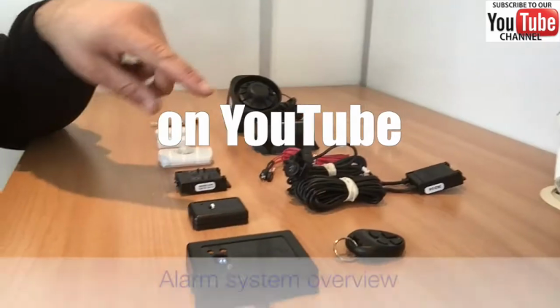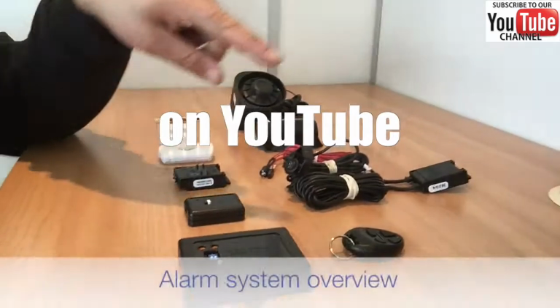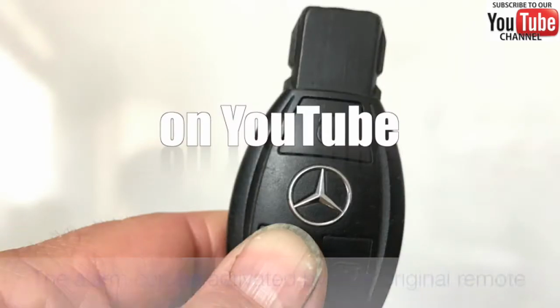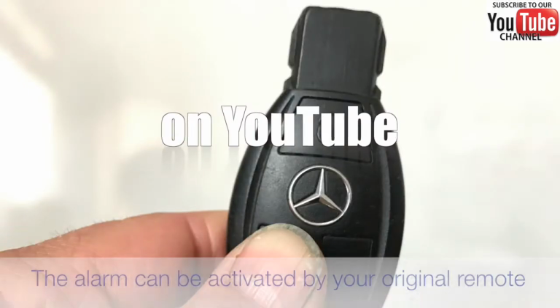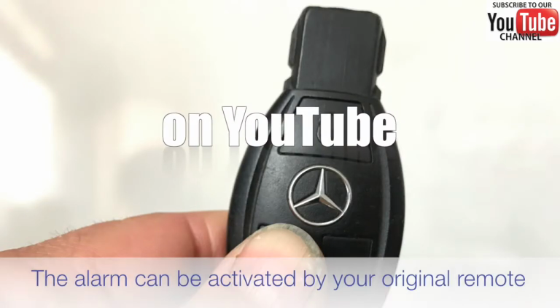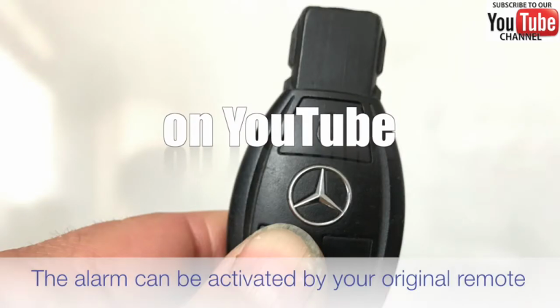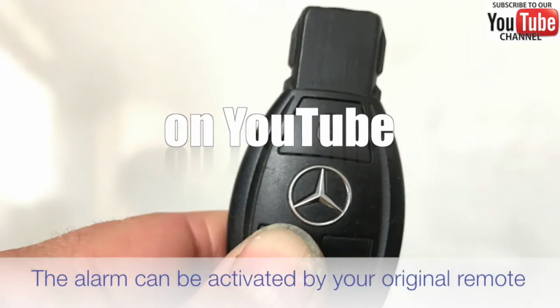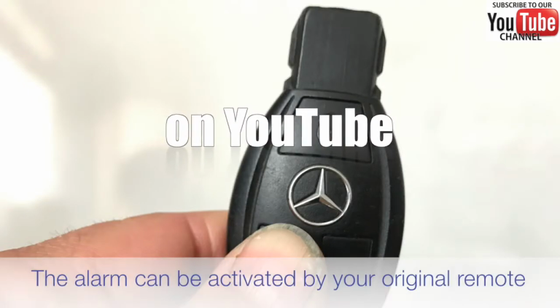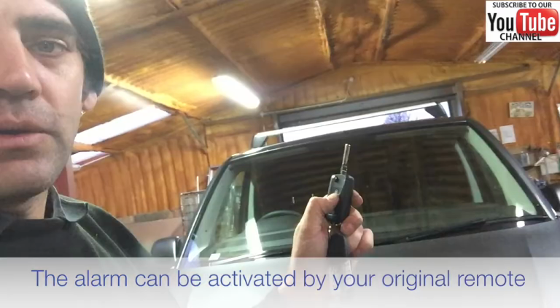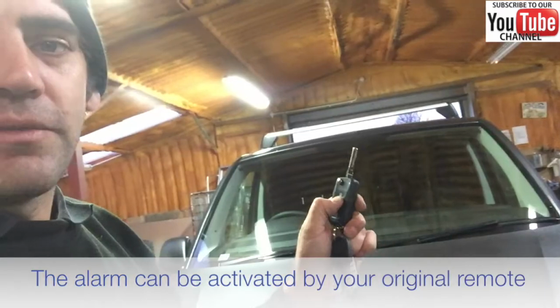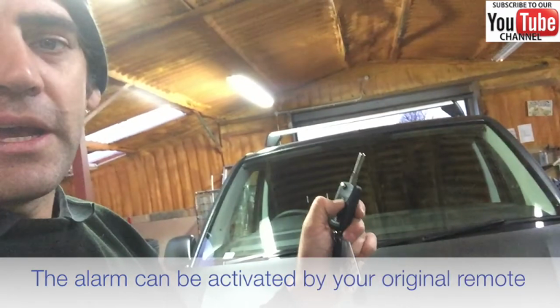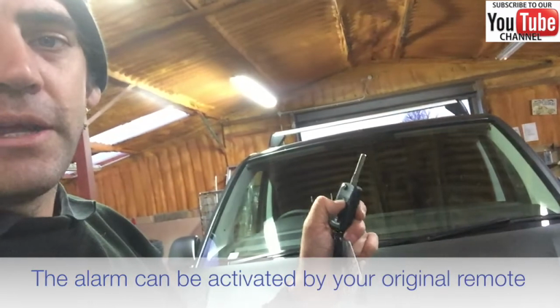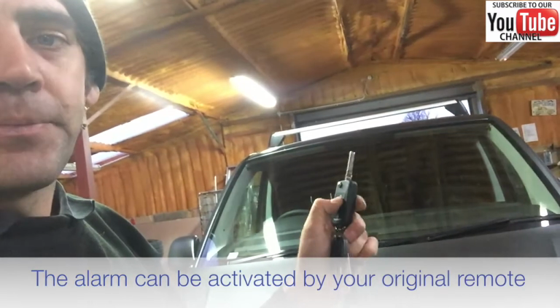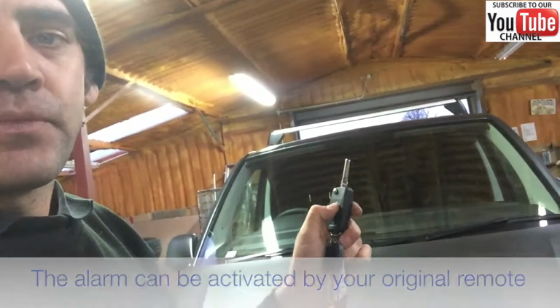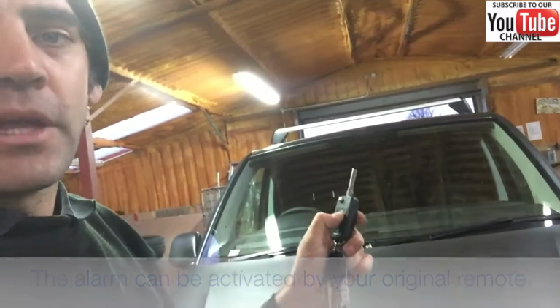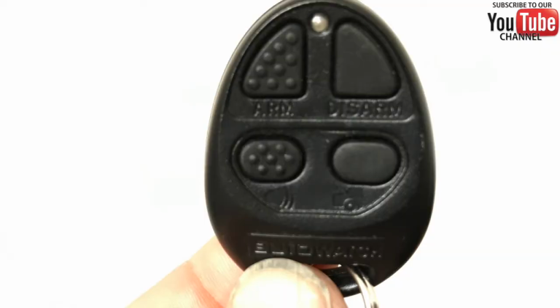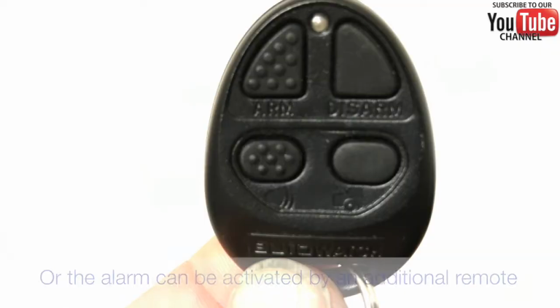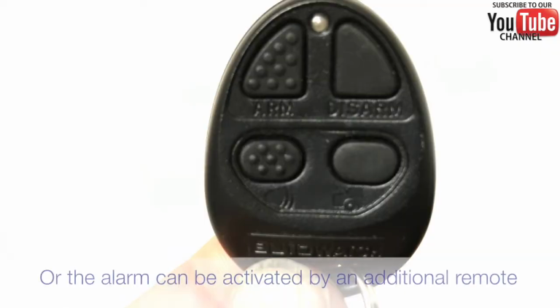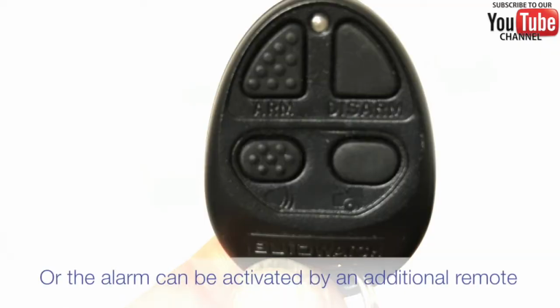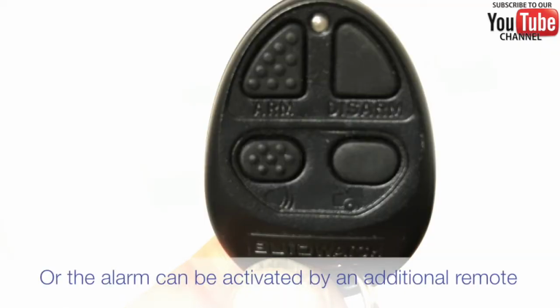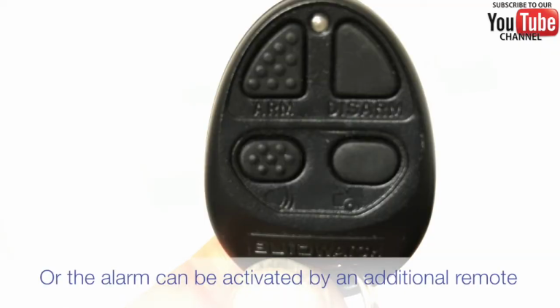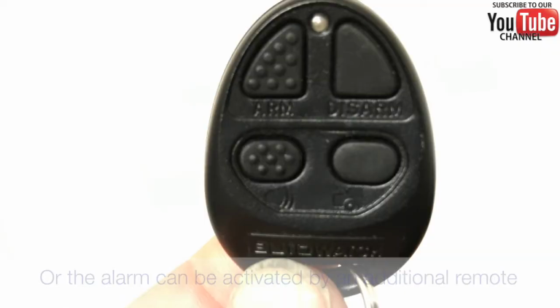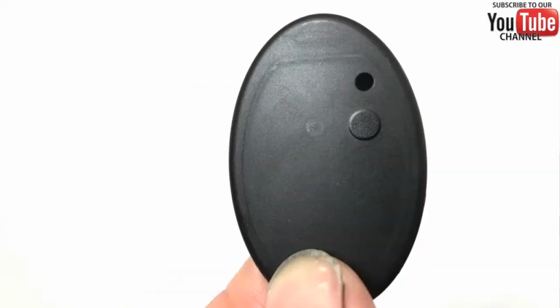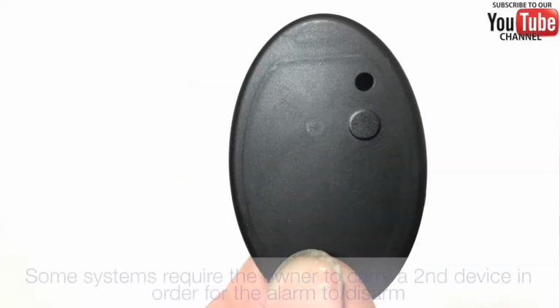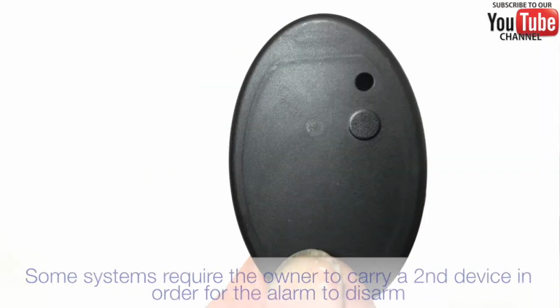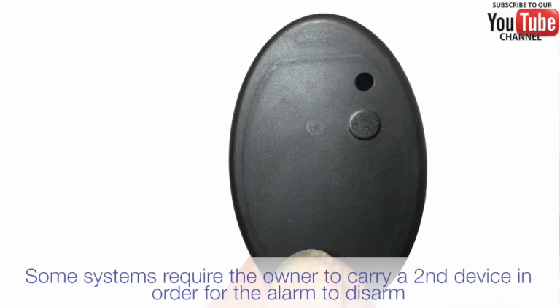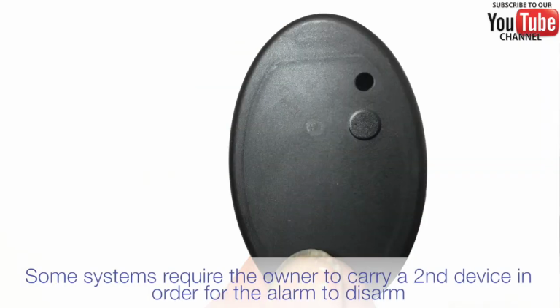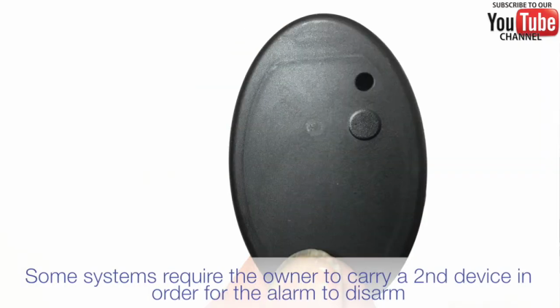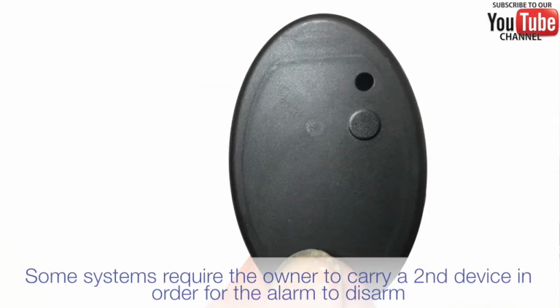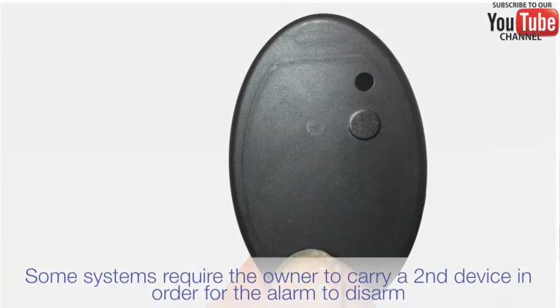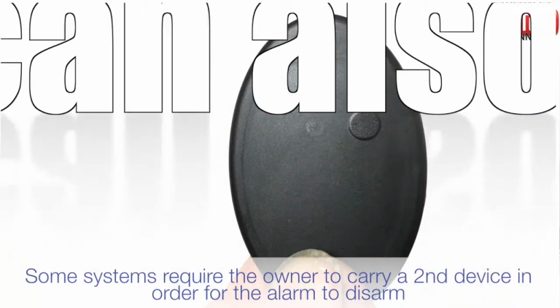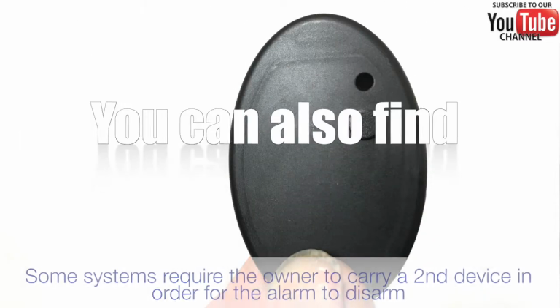Some alarm systems will work with your original remote control, or it might be that we supply an extra remote control for the alarm.